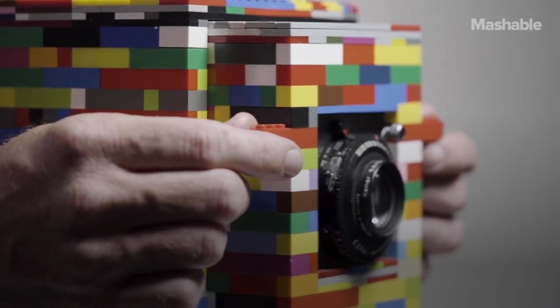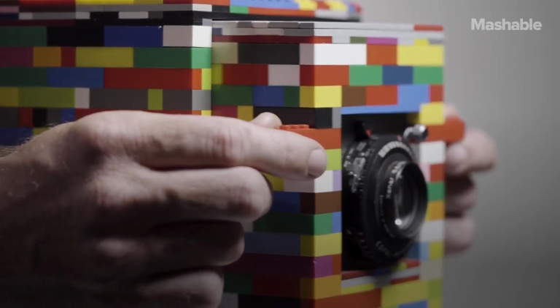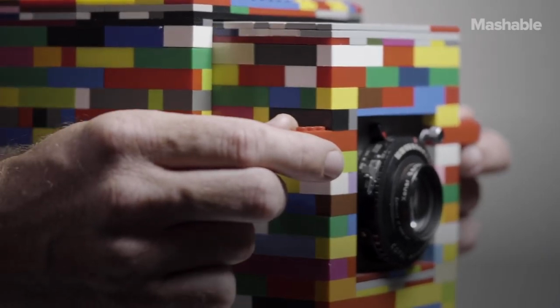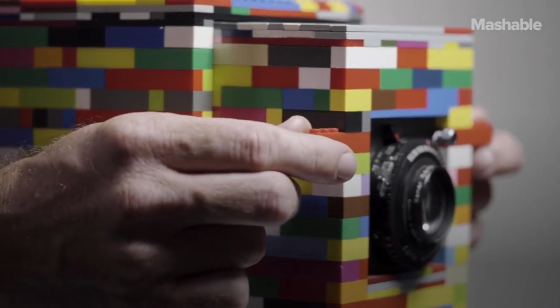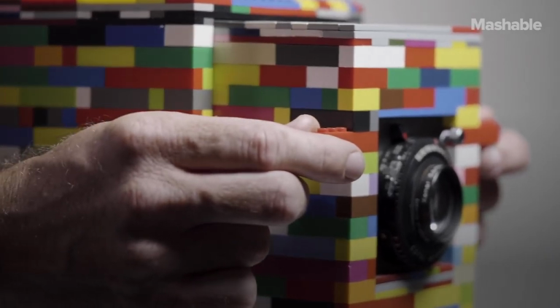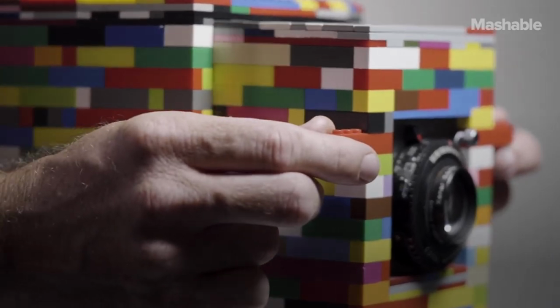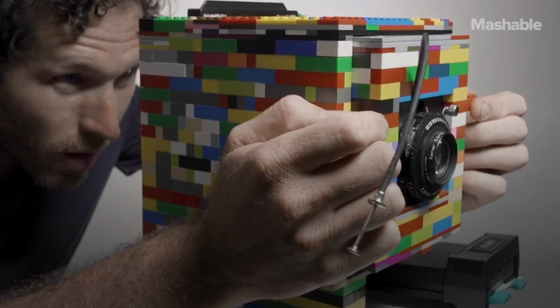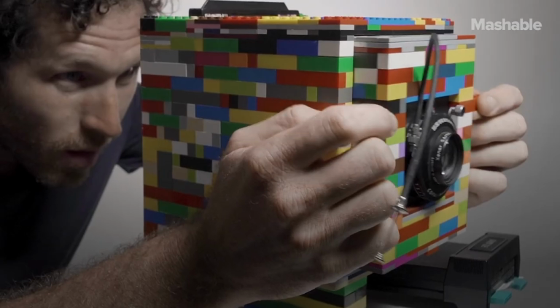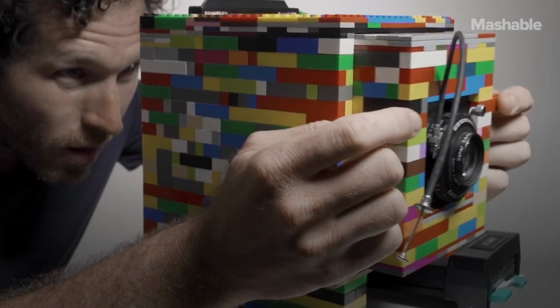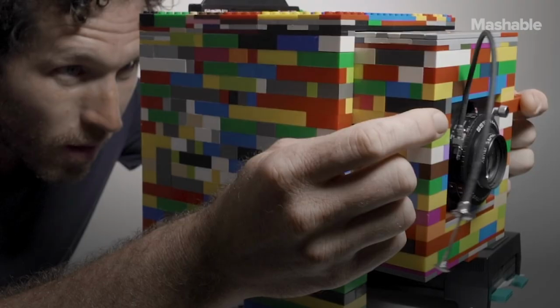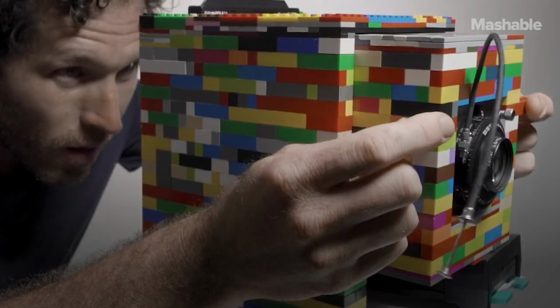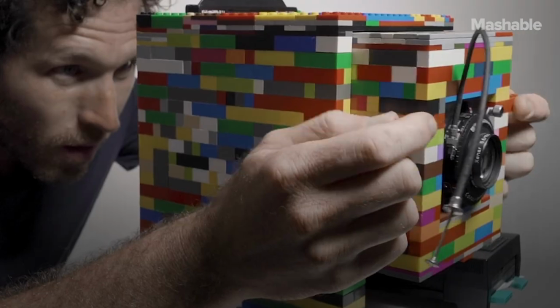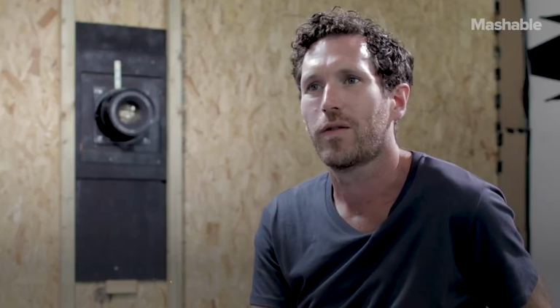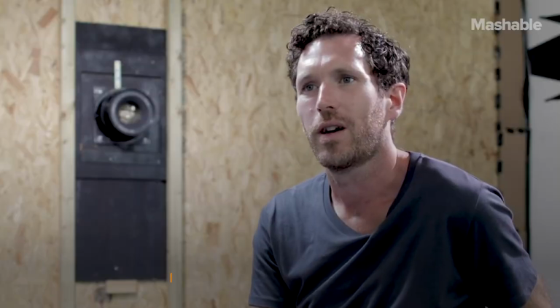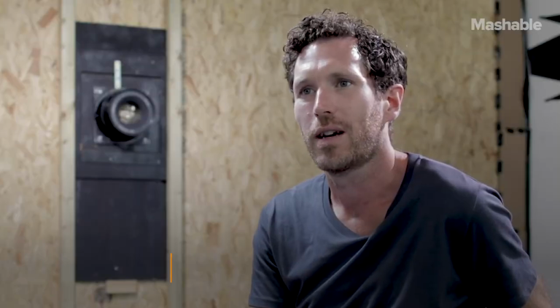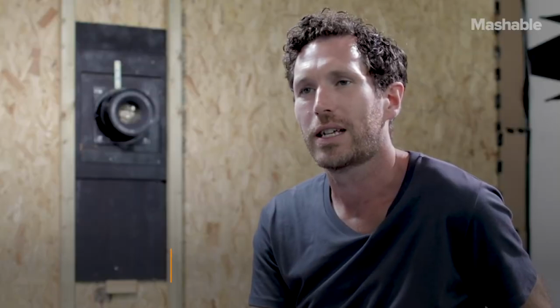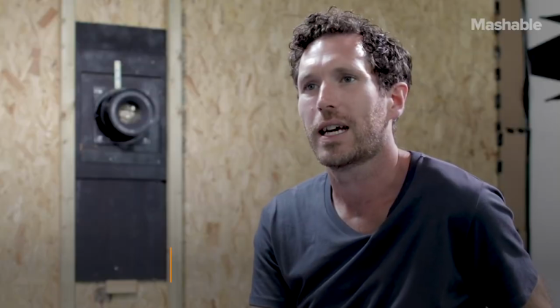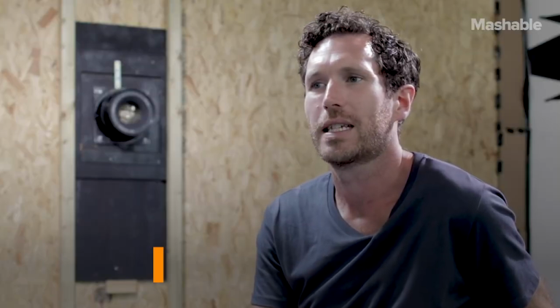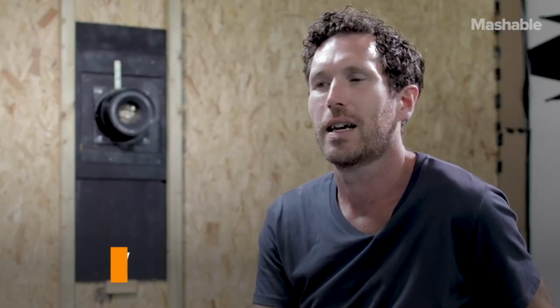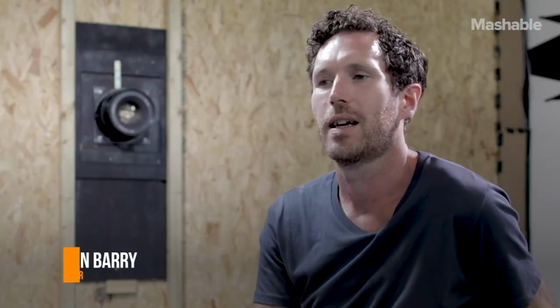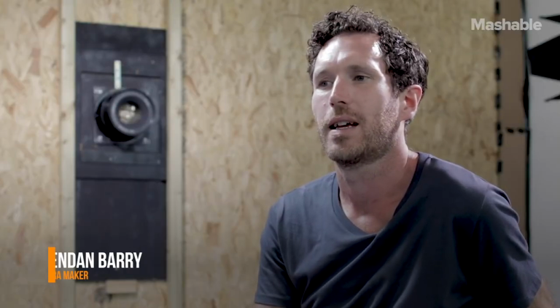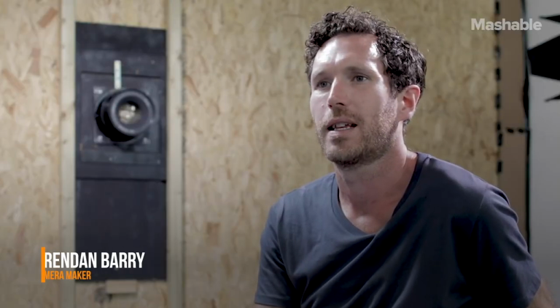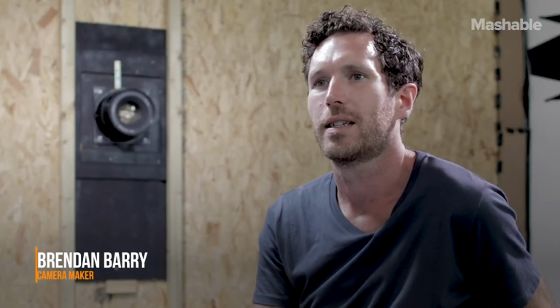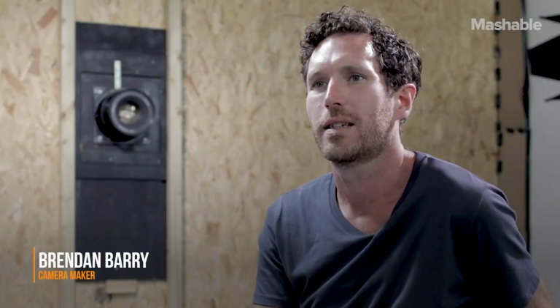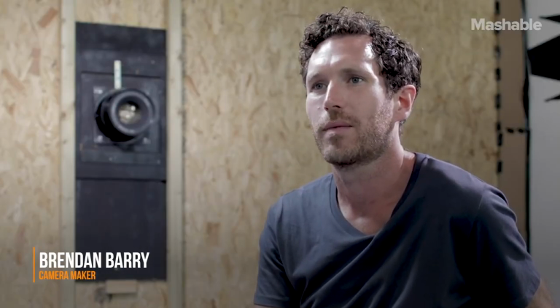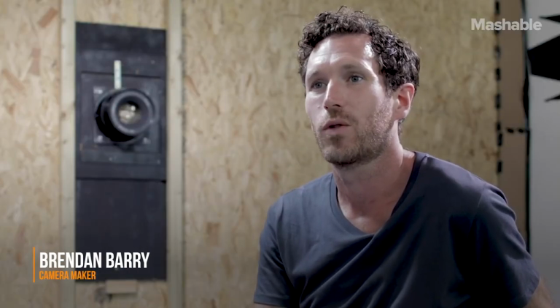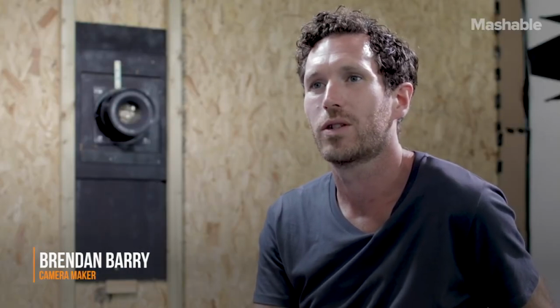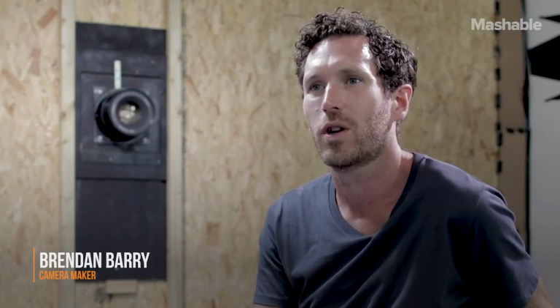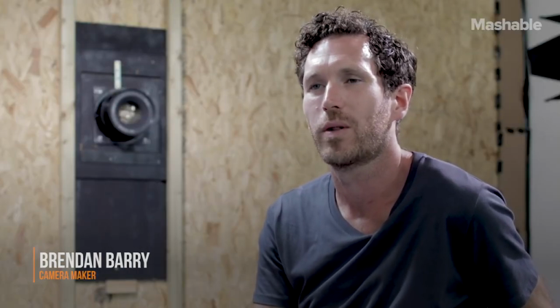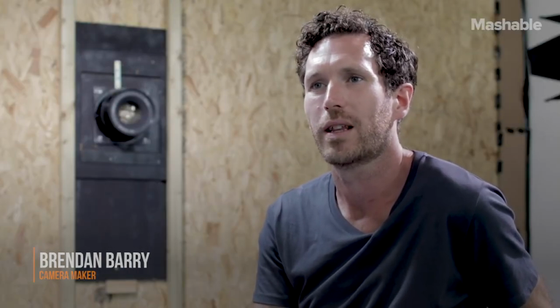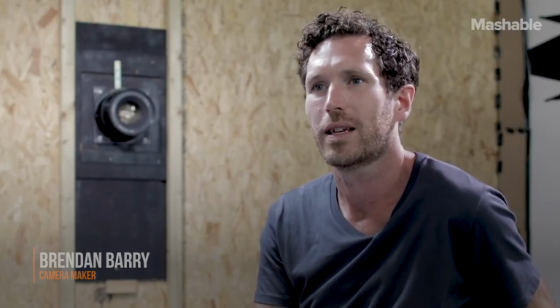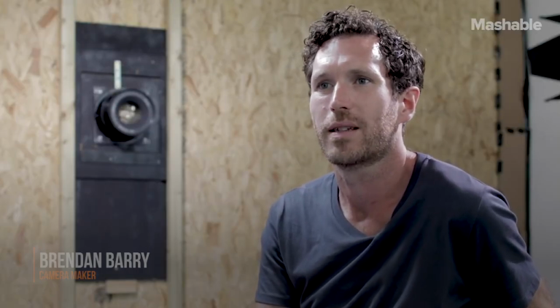My name is Brendan Barry. I'm a photographer, an educator, and I've always enjoyed building things.